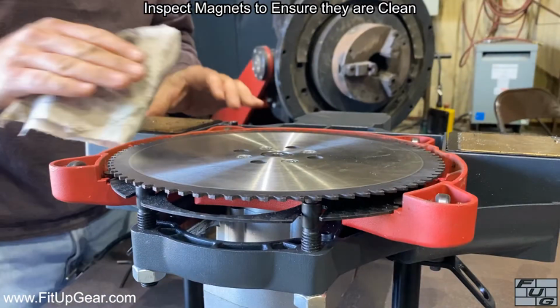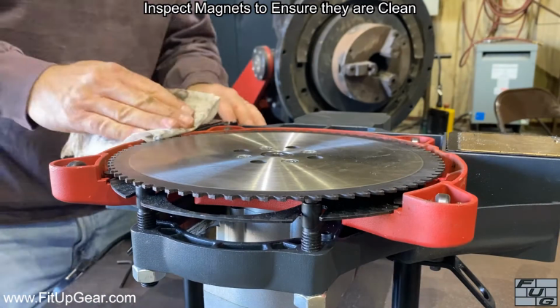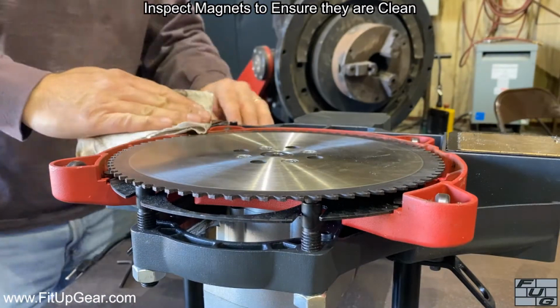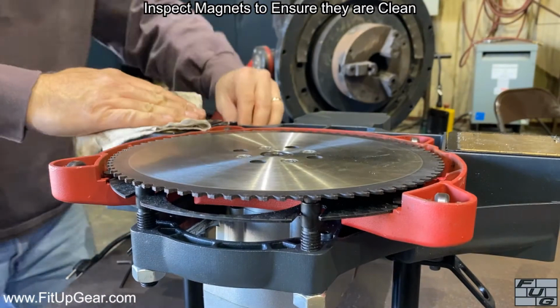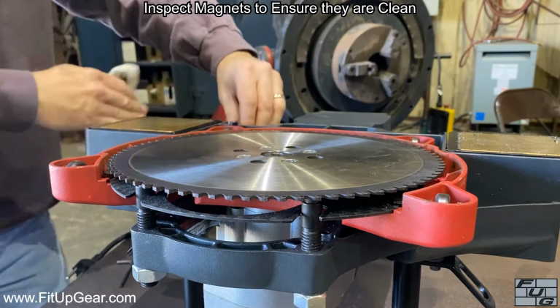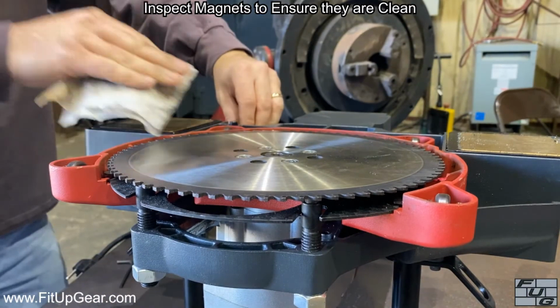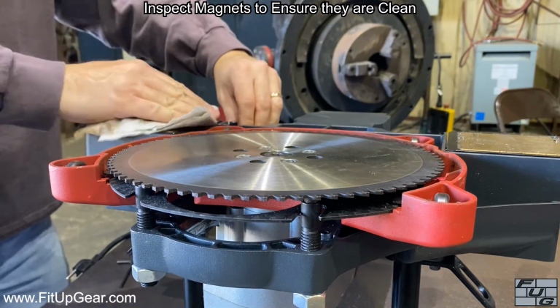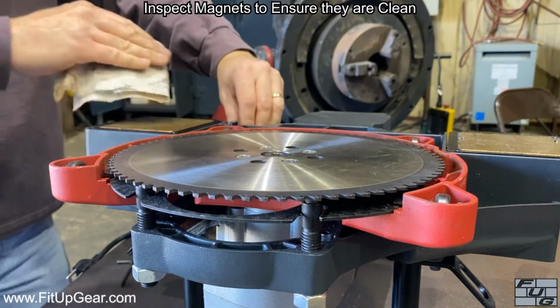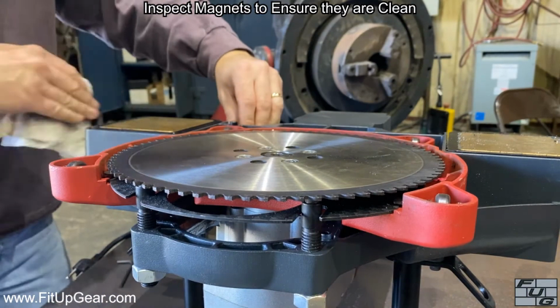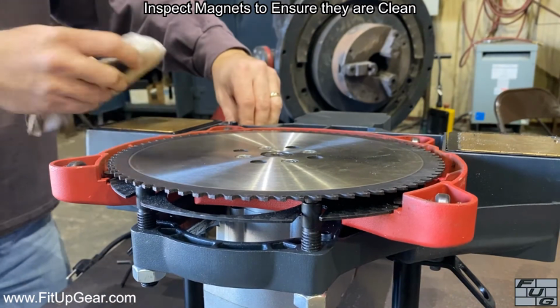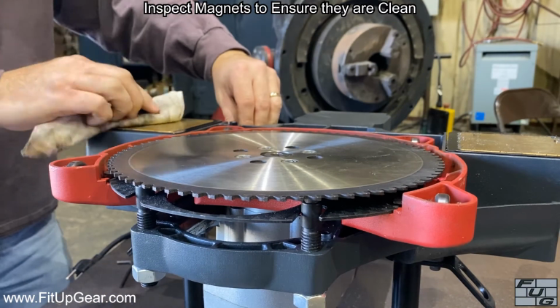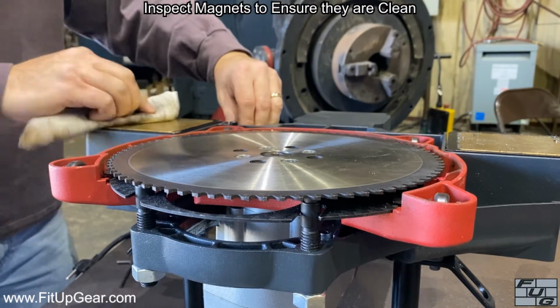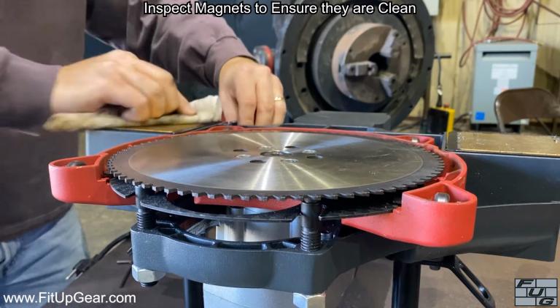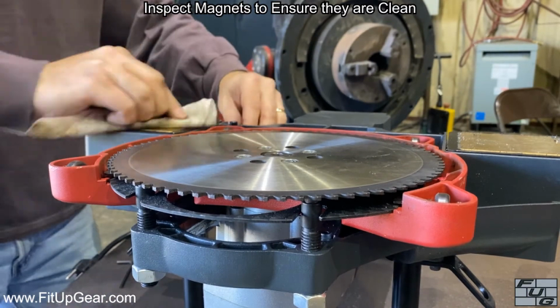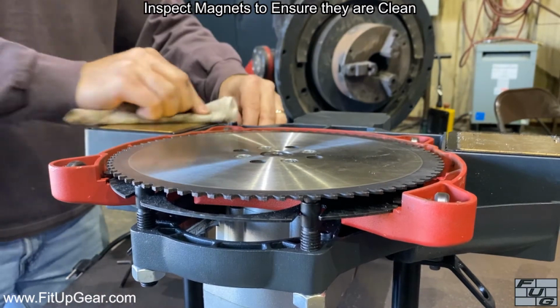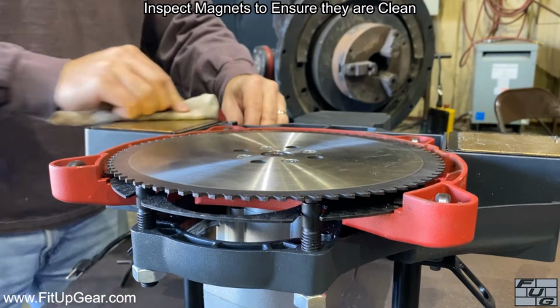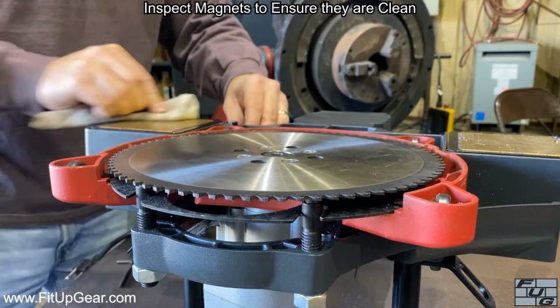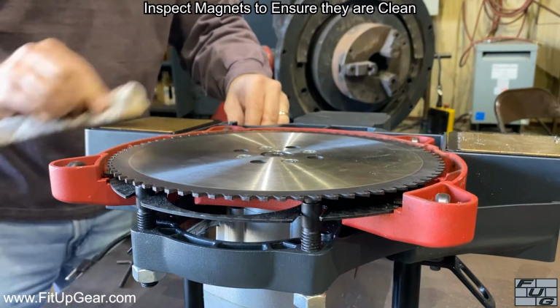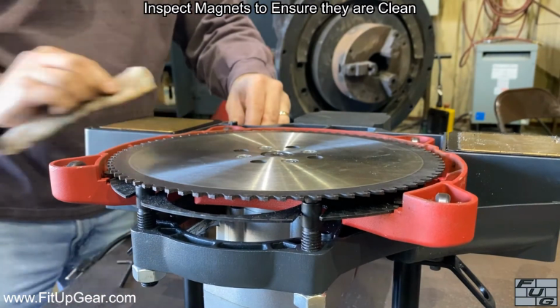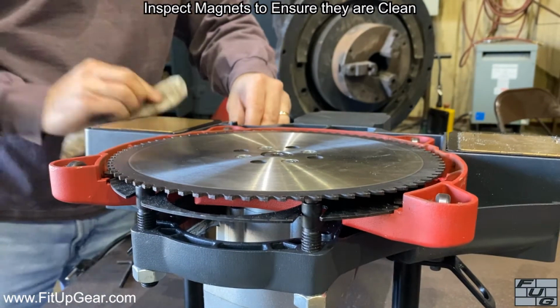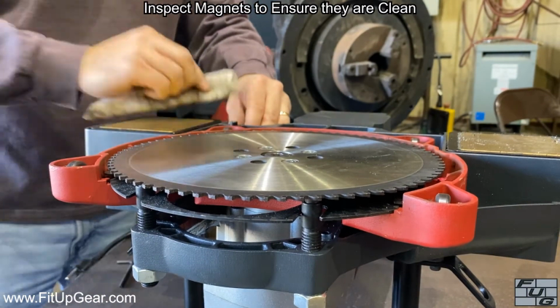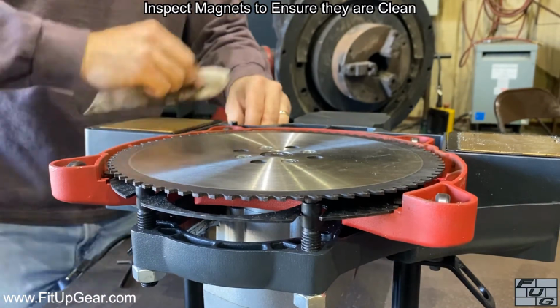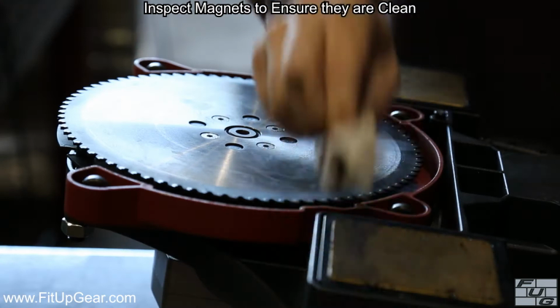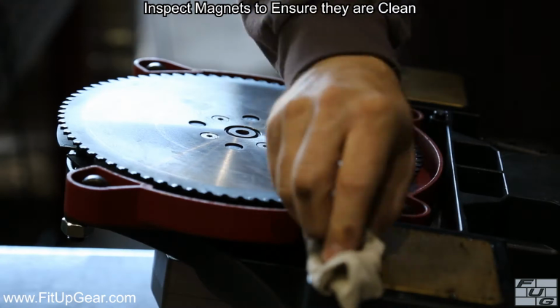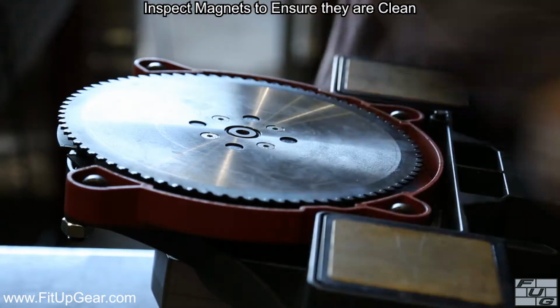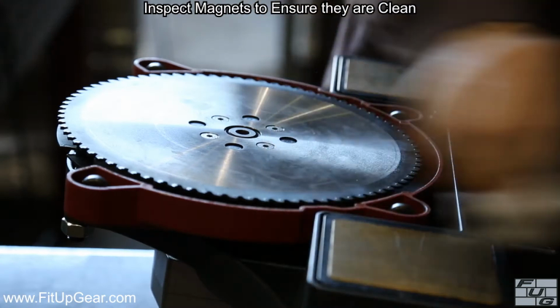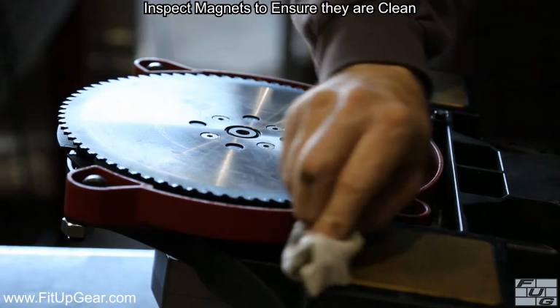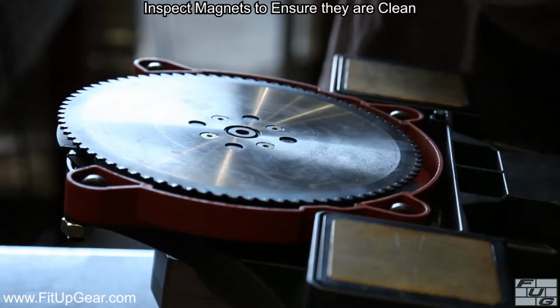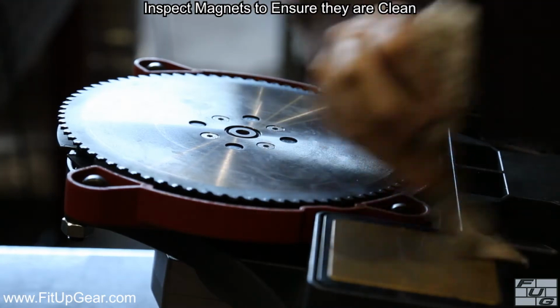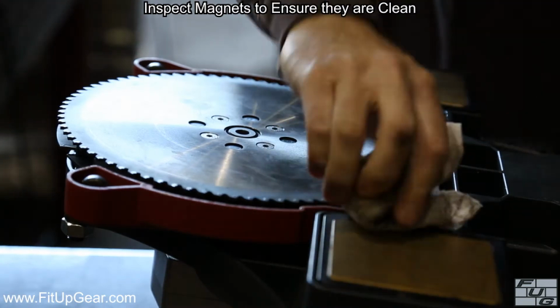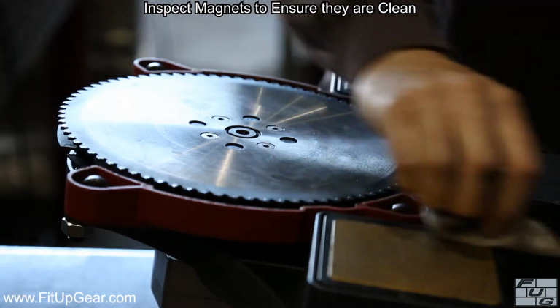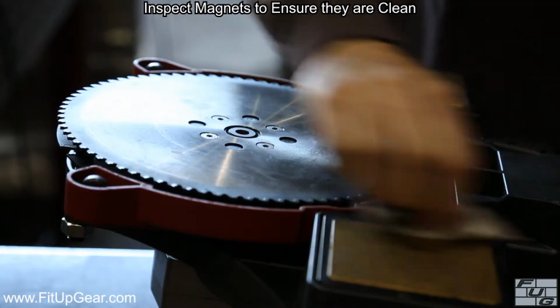Inspect both magnets to ensure they are clean. Dirty magnets will lower the holding force.